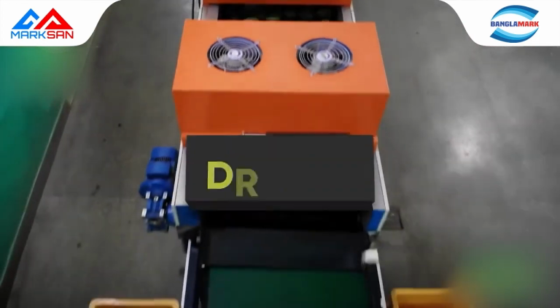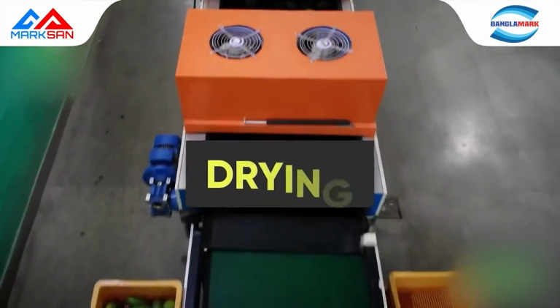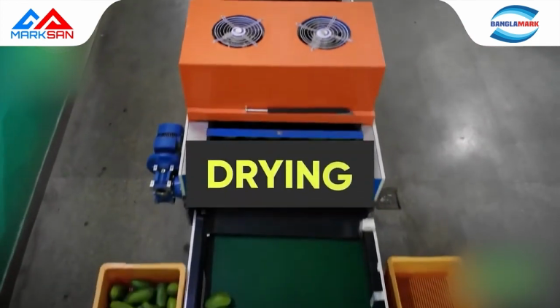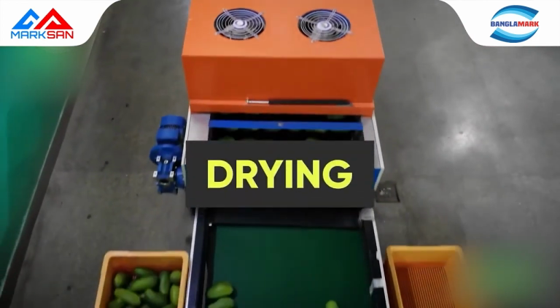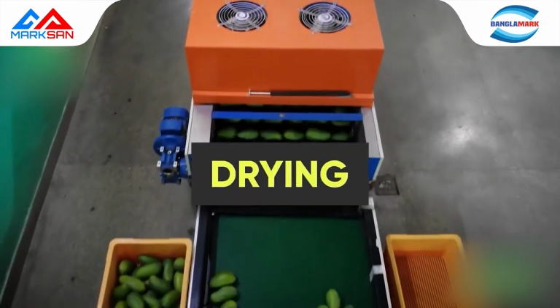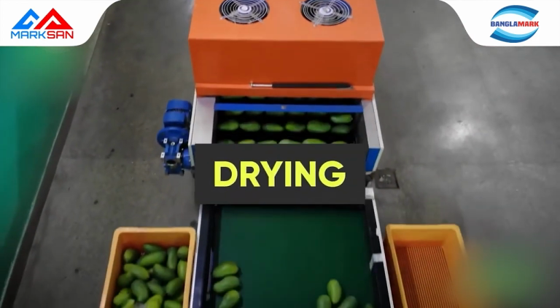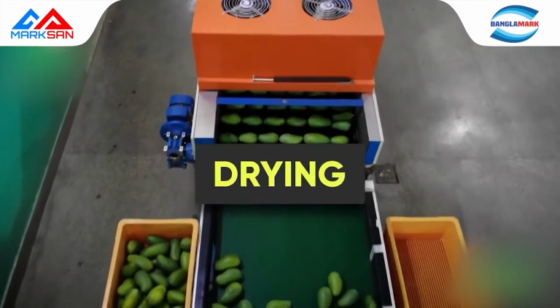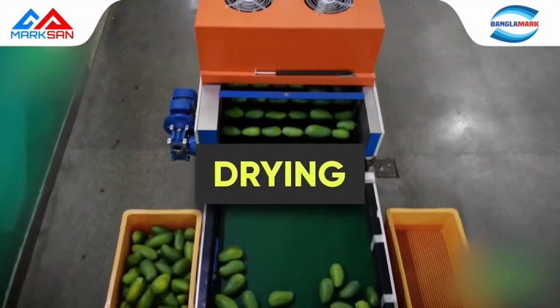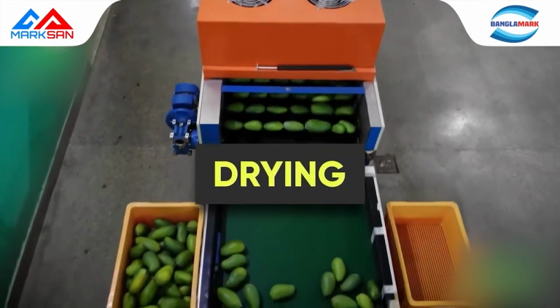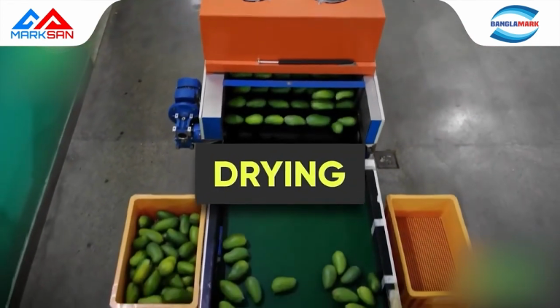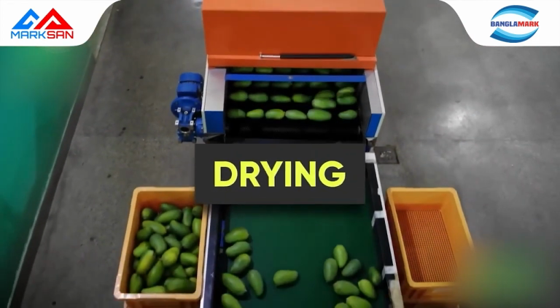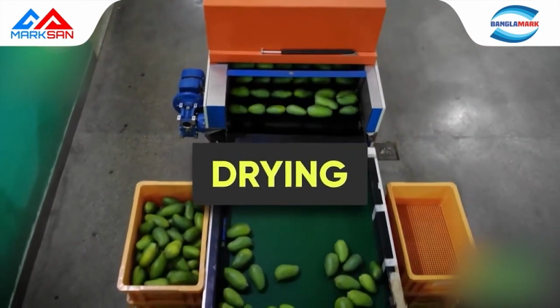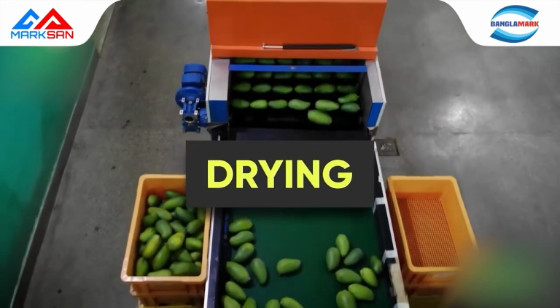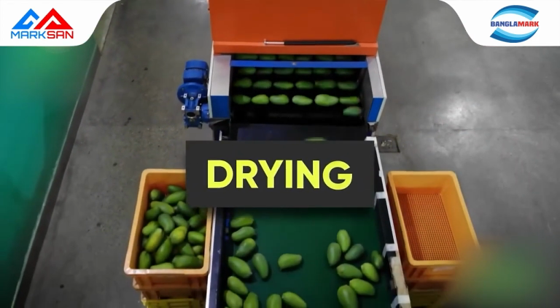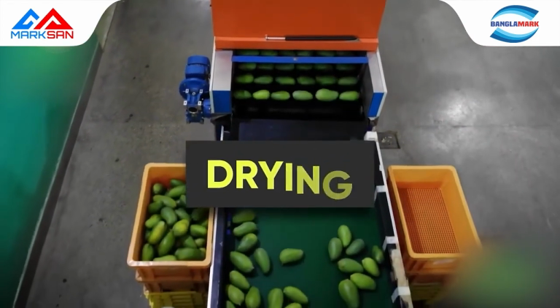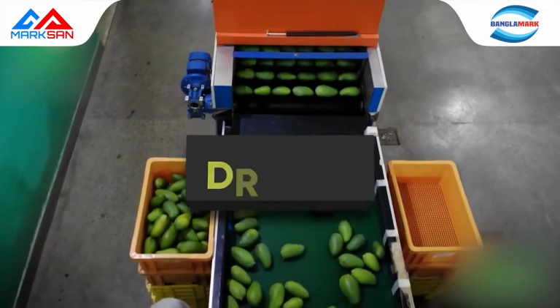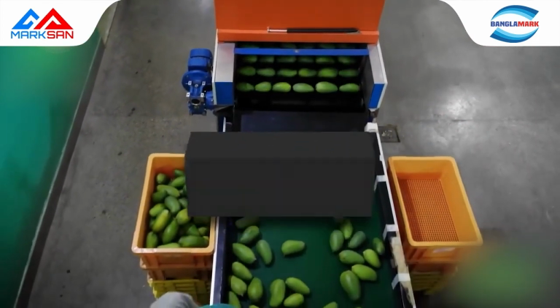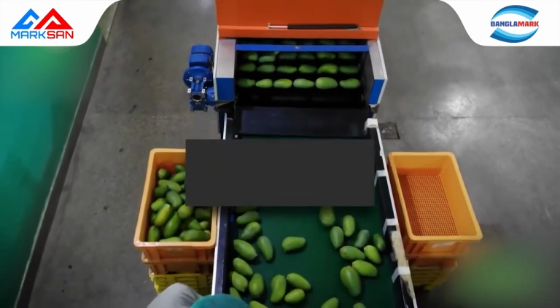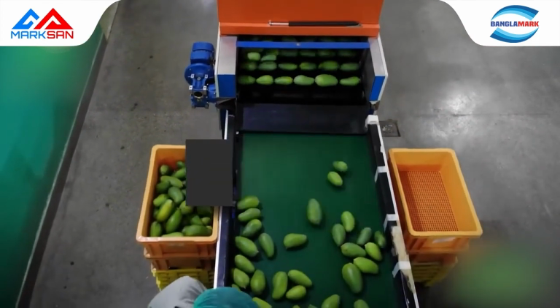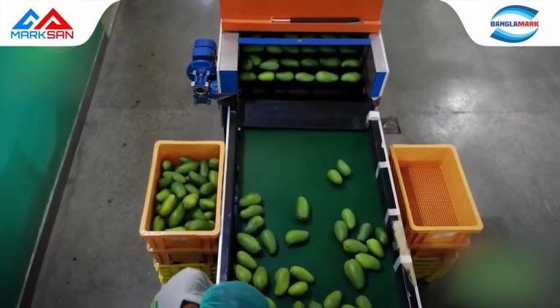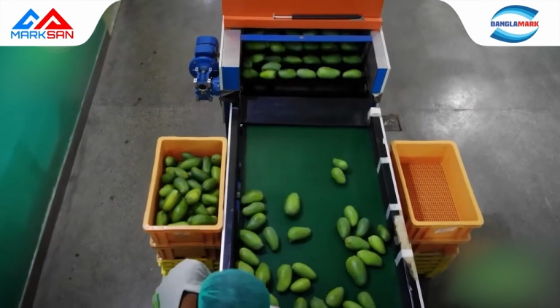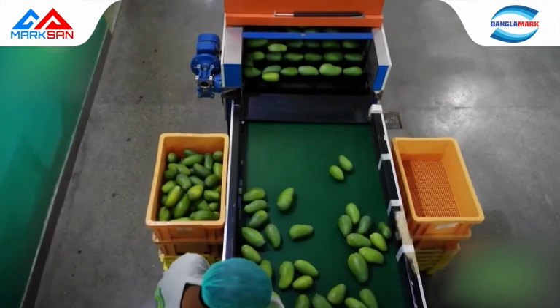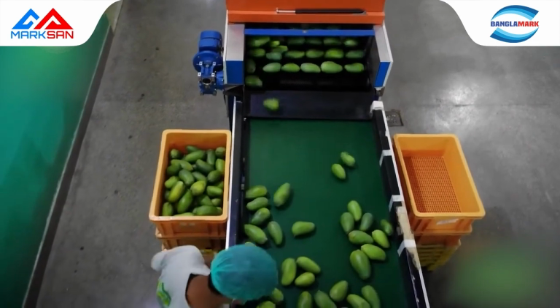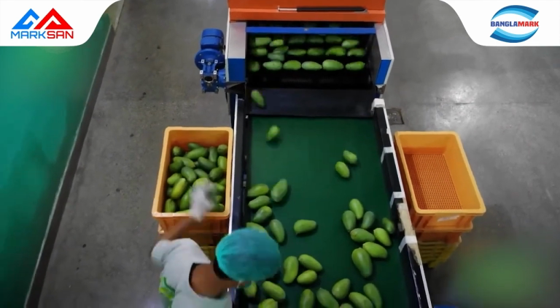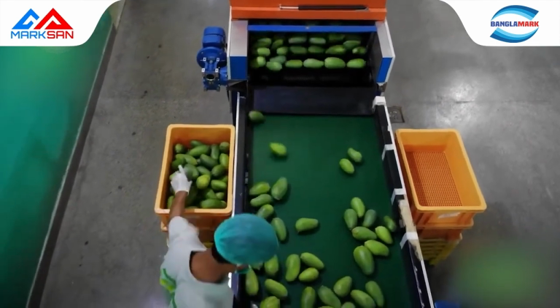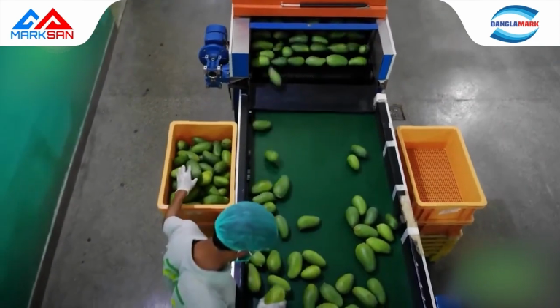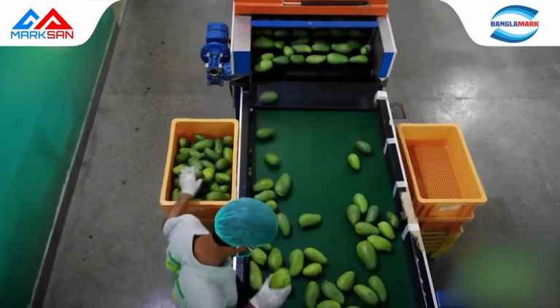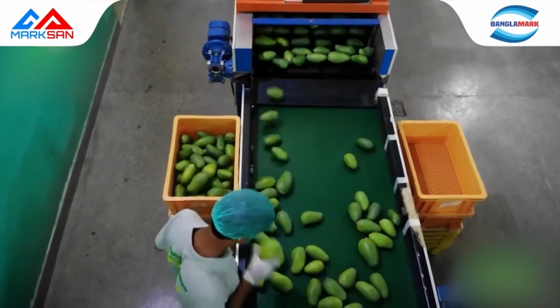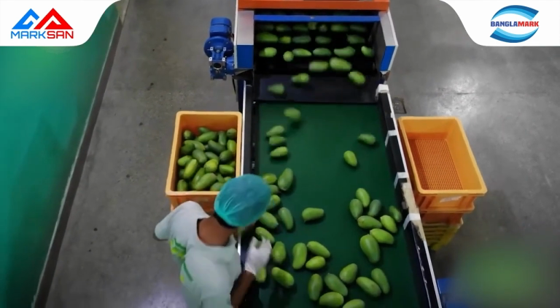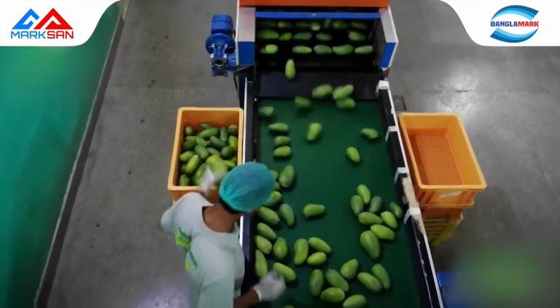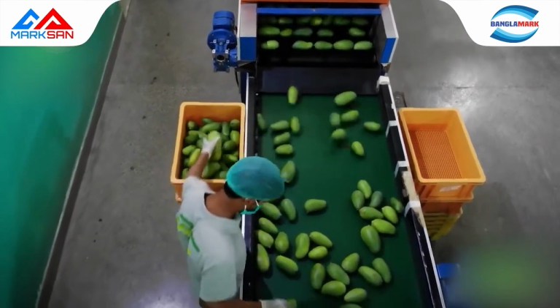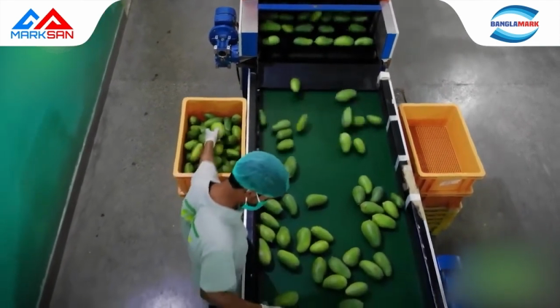Drying is carried out so that extra moisture from the skin of the fruit is dried prior to sending the fruit to the grading area.